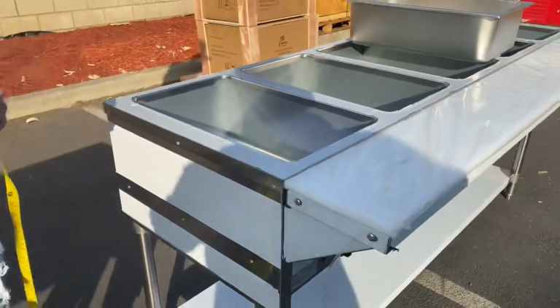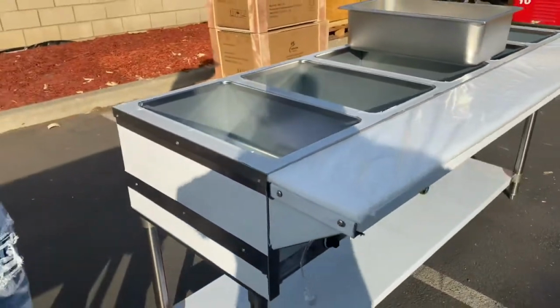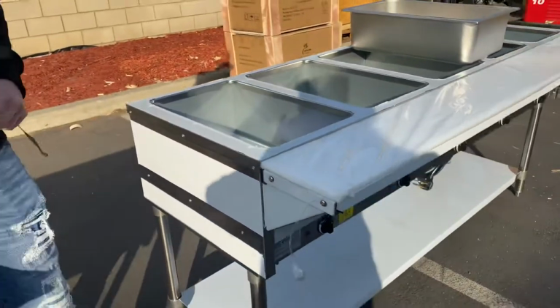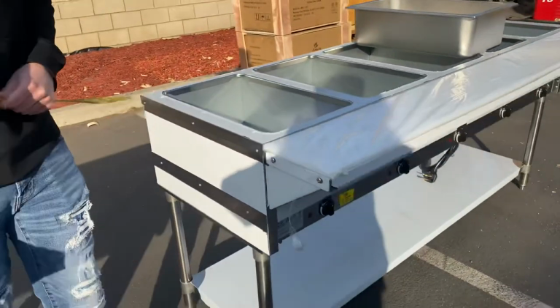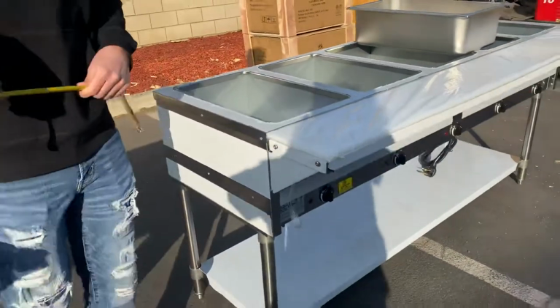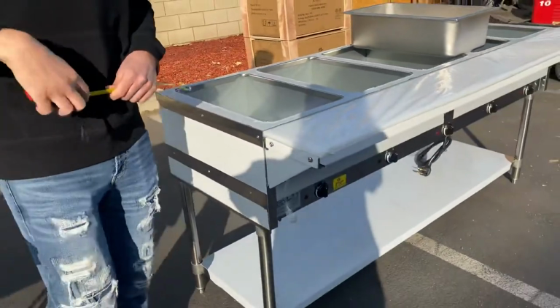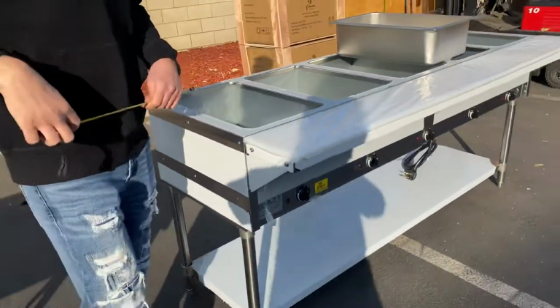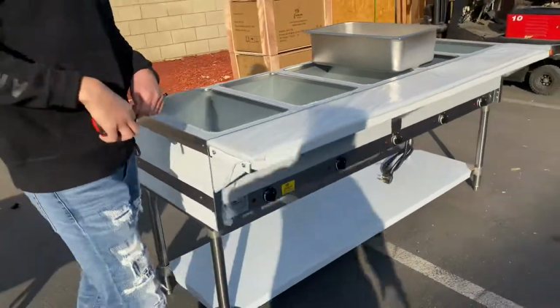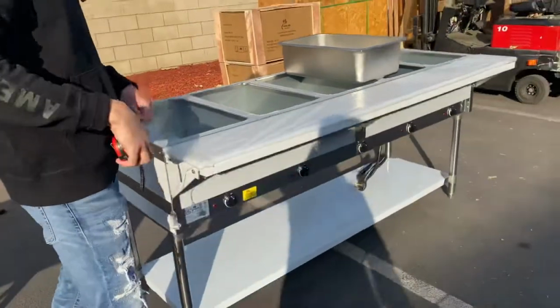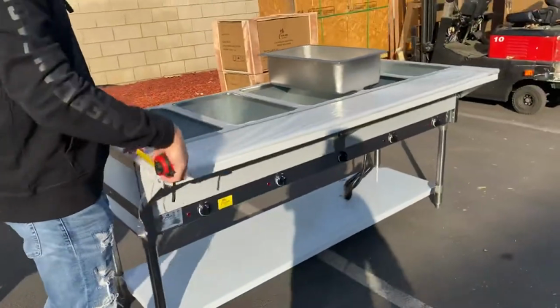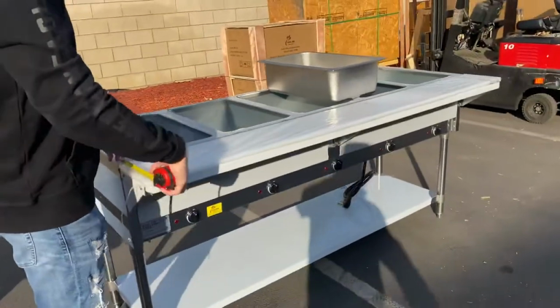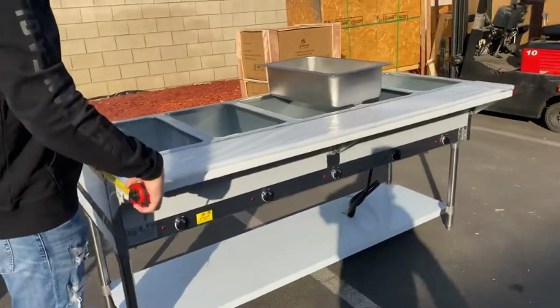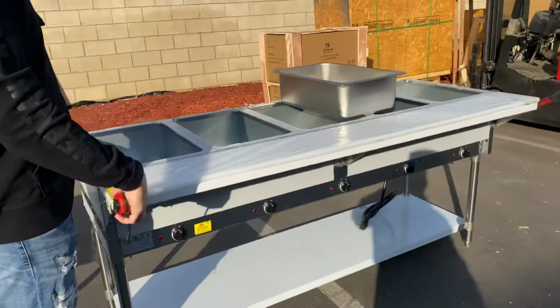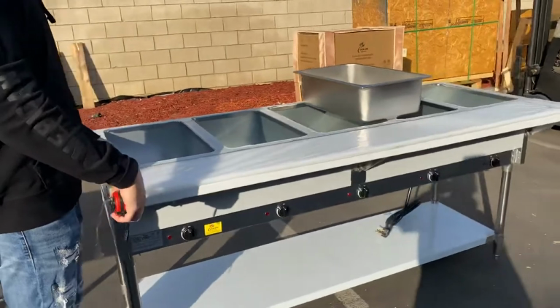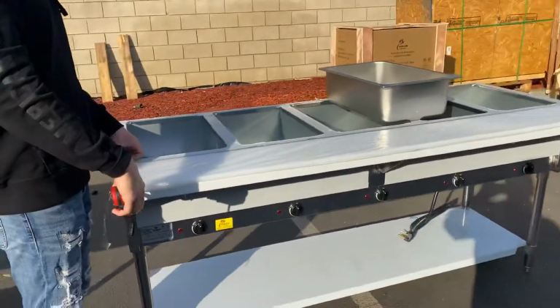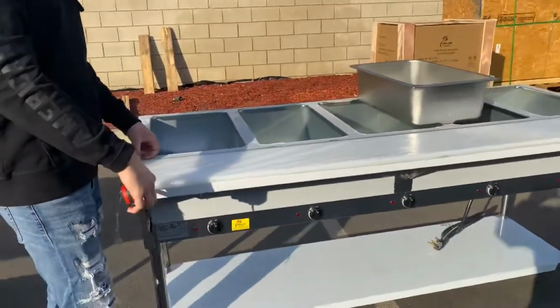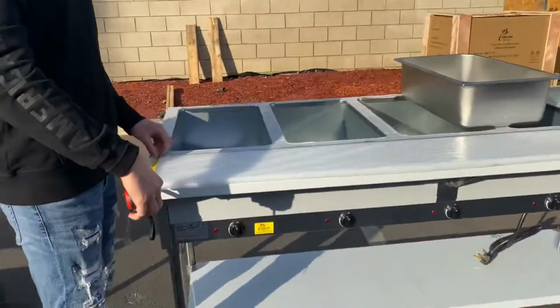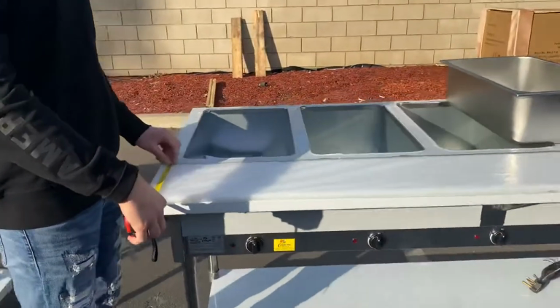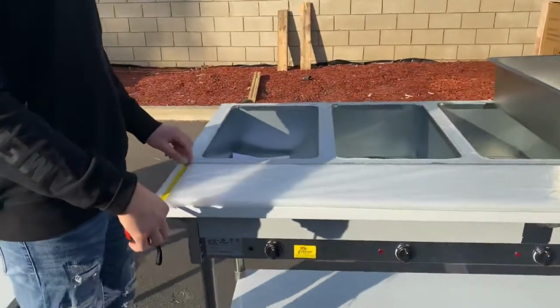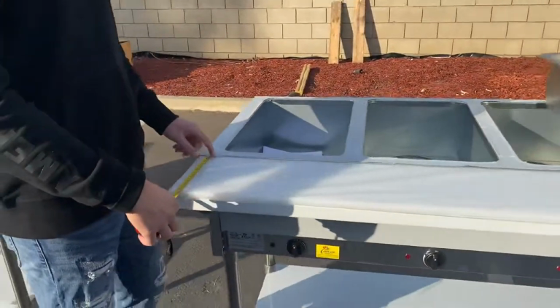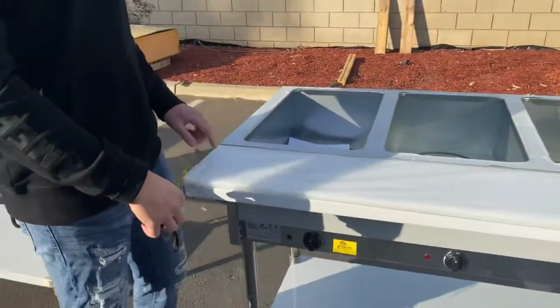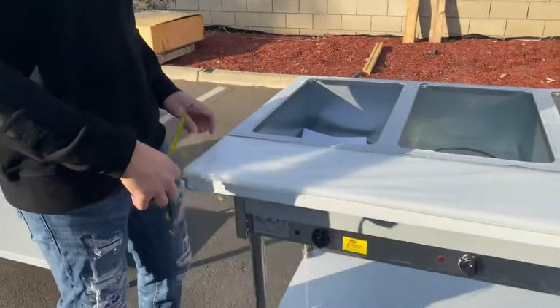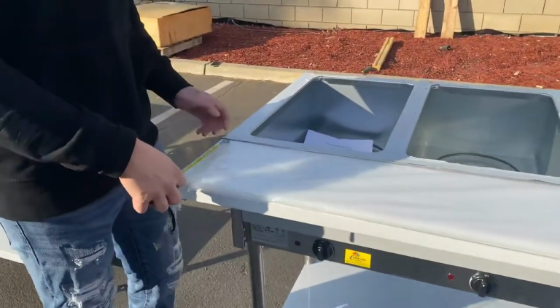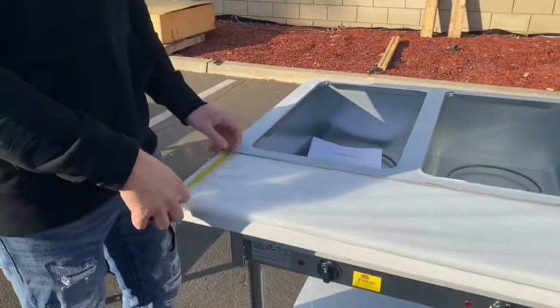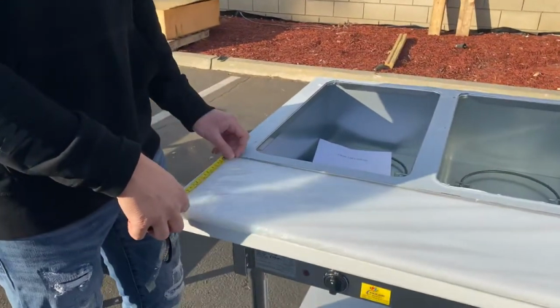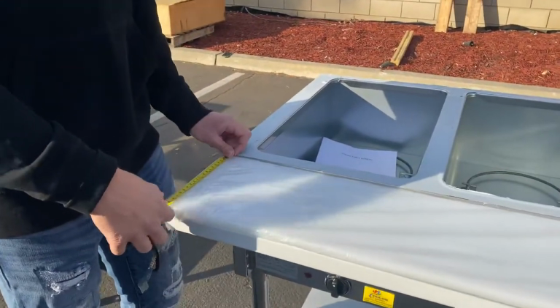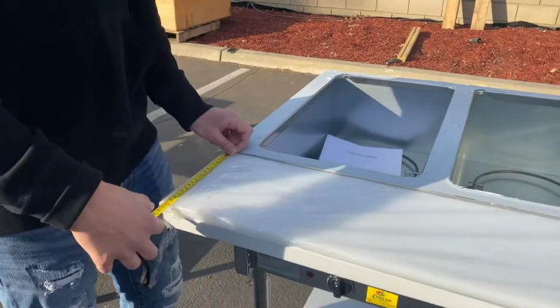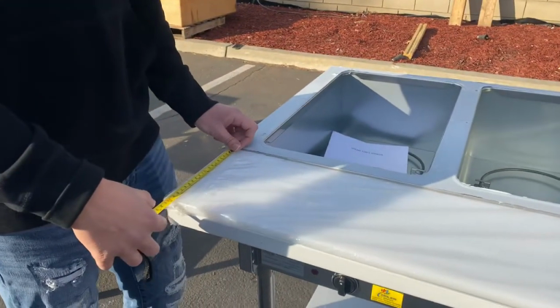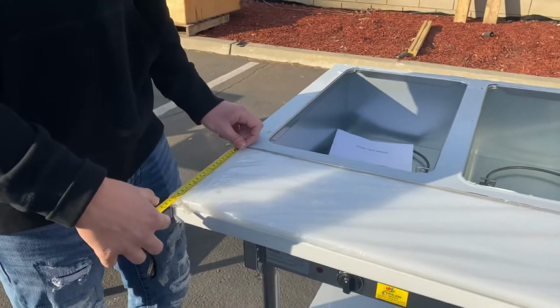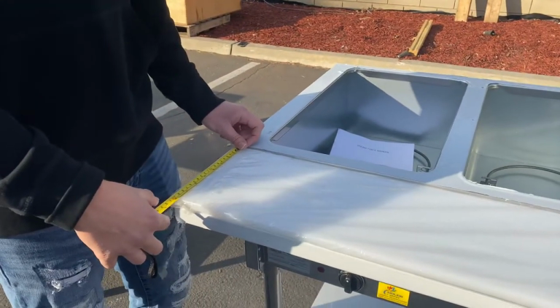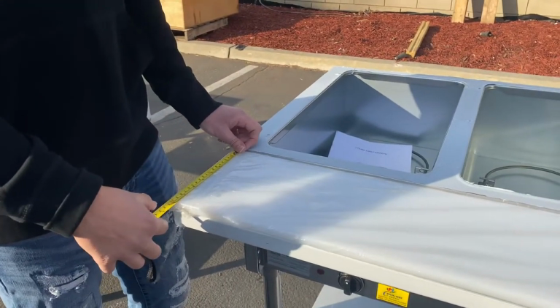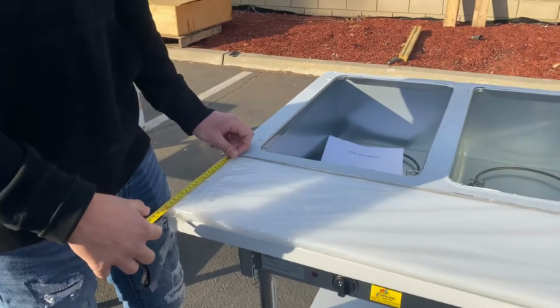Now measurements for the cutting board — front to back, it's going to be 8 inches.